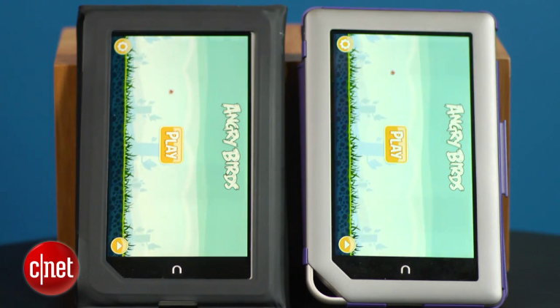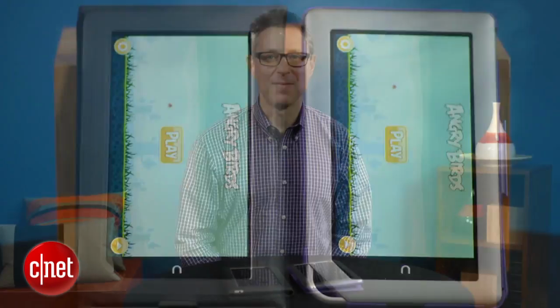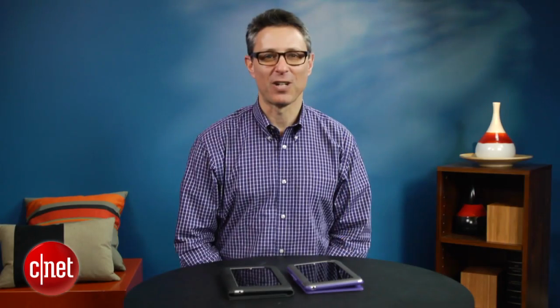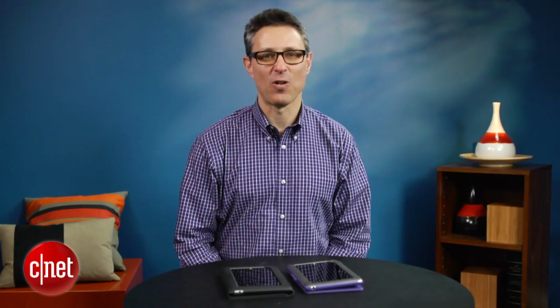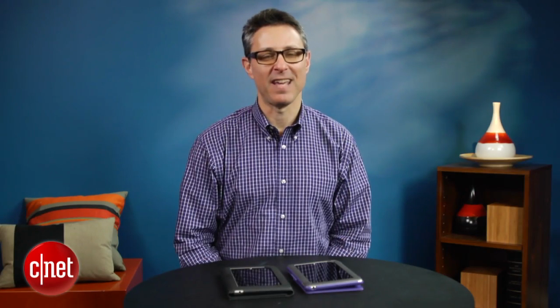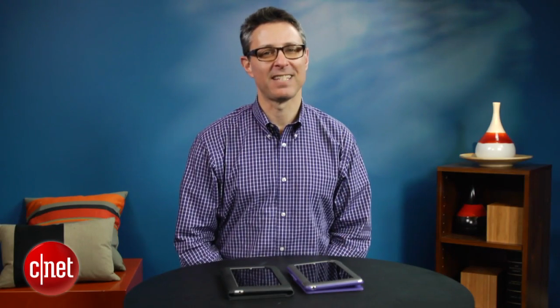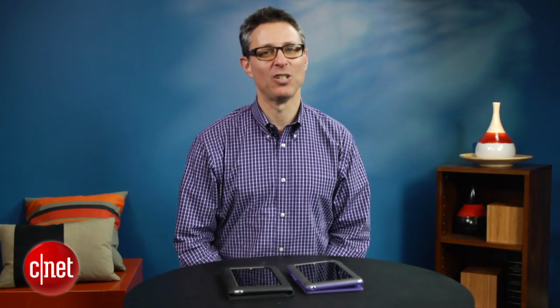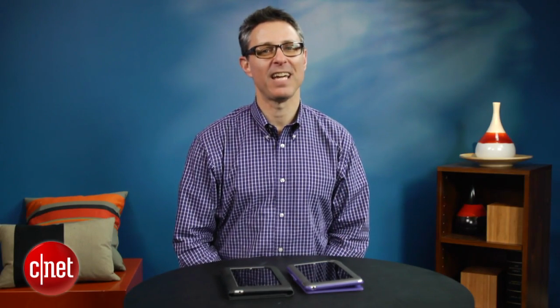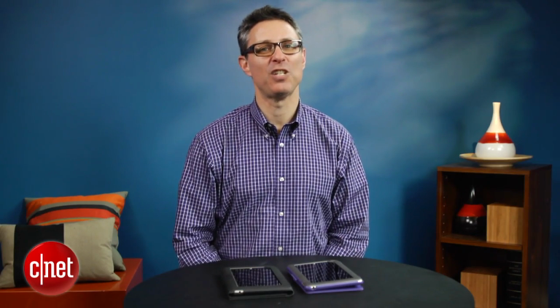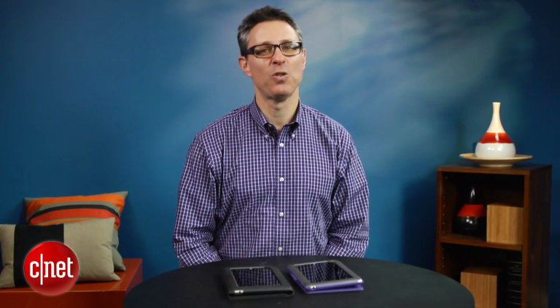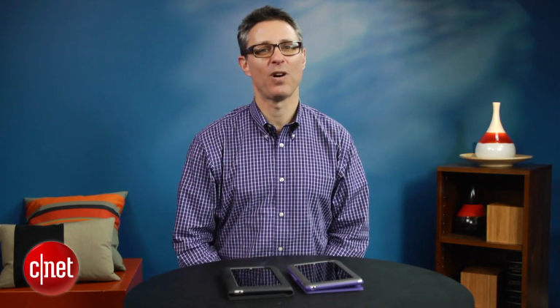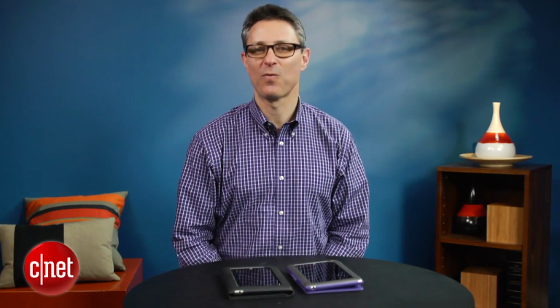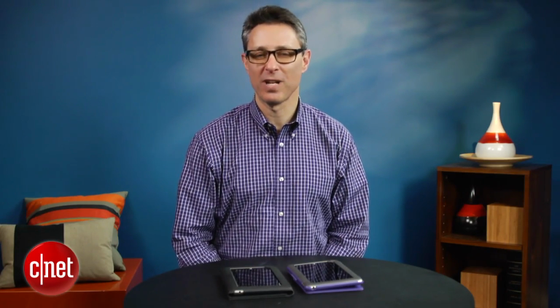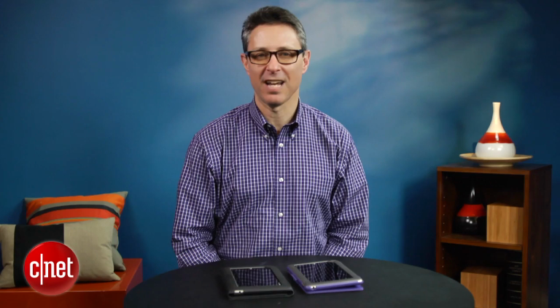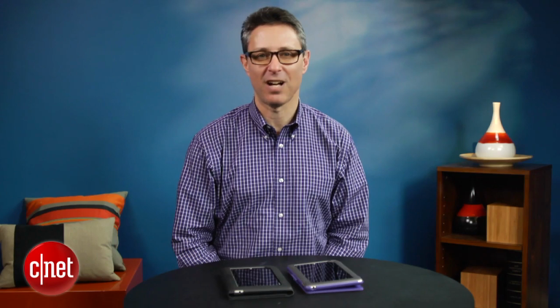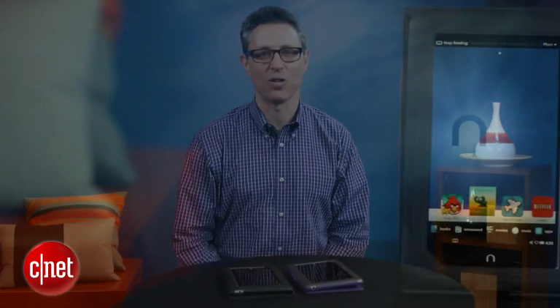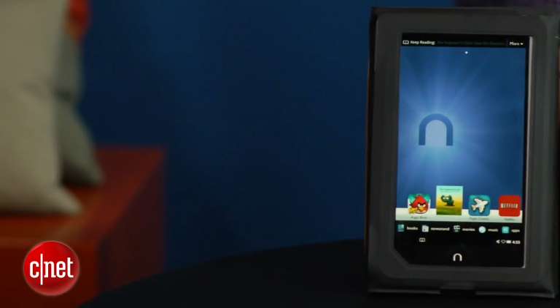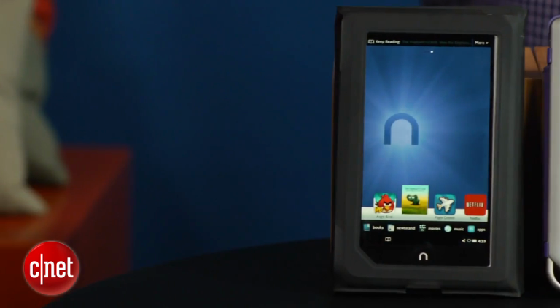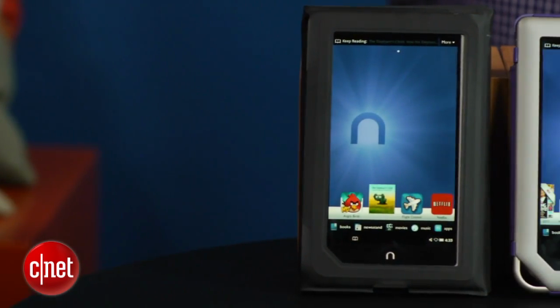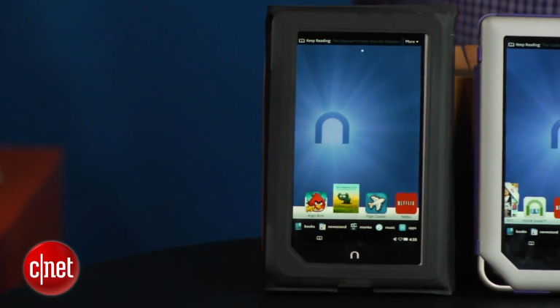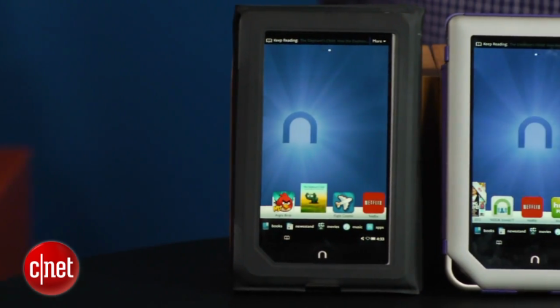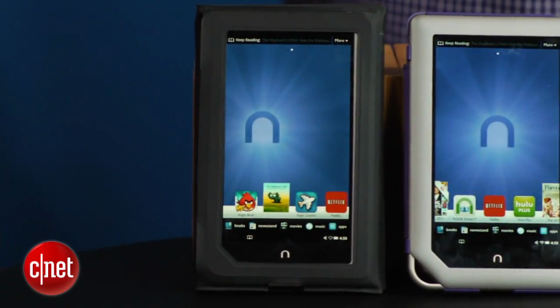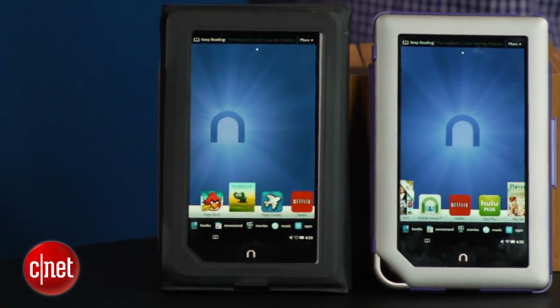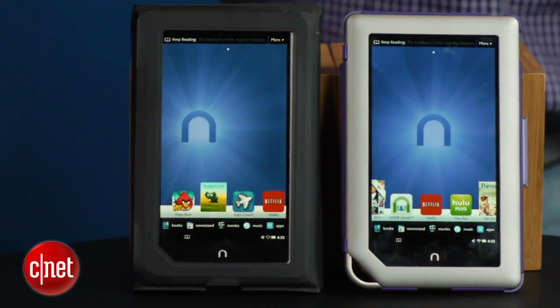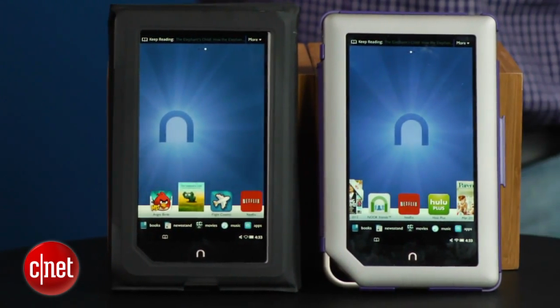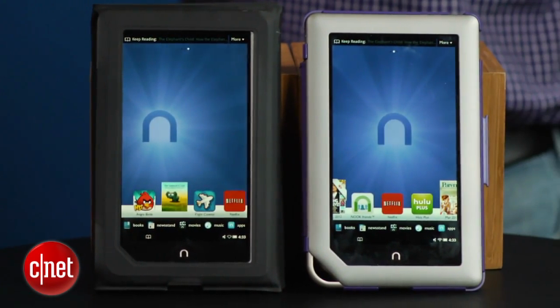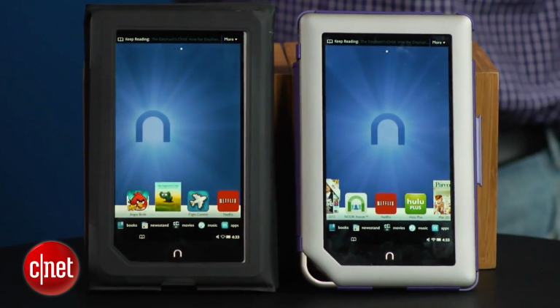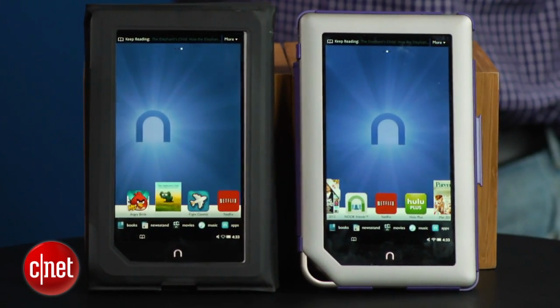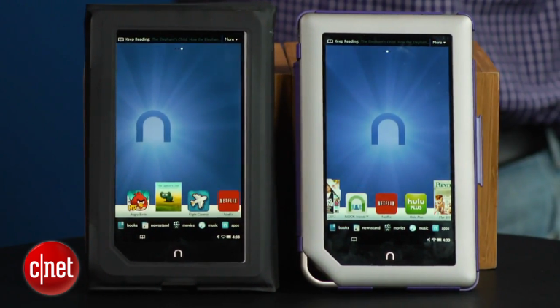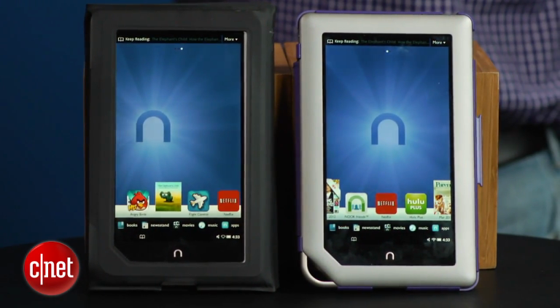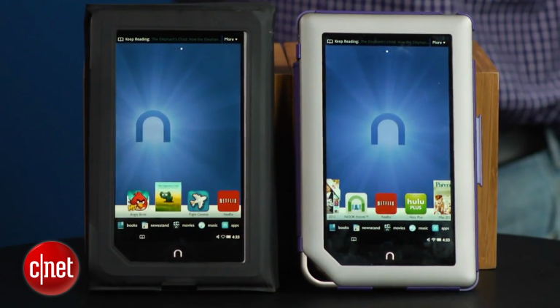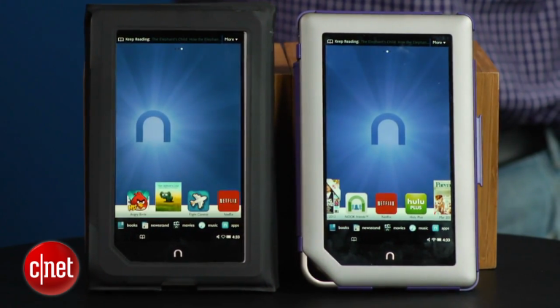I'm David Carnoy, and that's a look at the $249 Nook tablet versus the $199 Nook tablet.